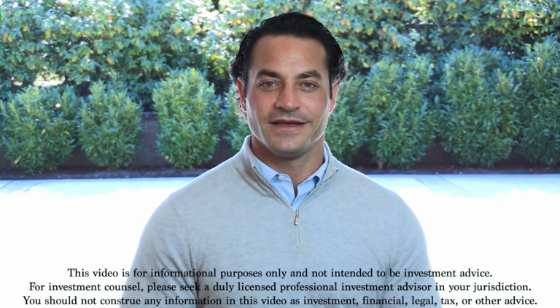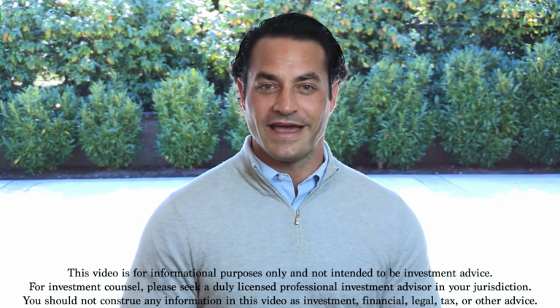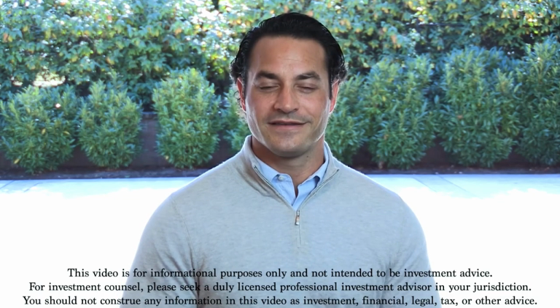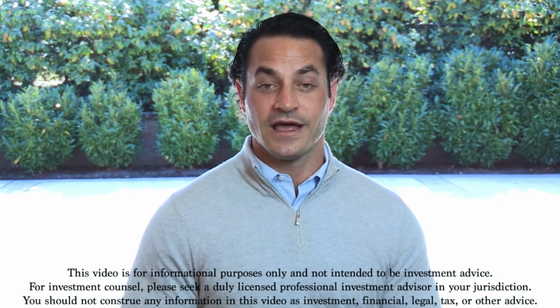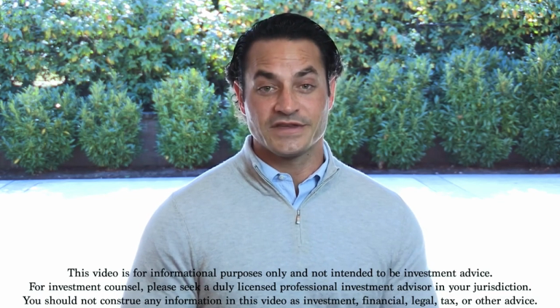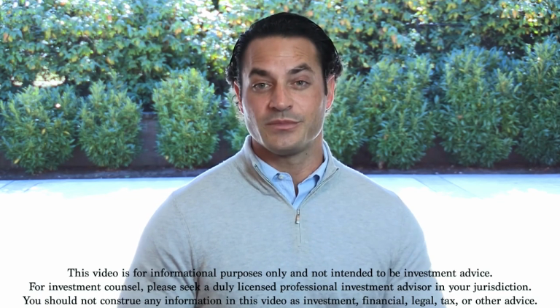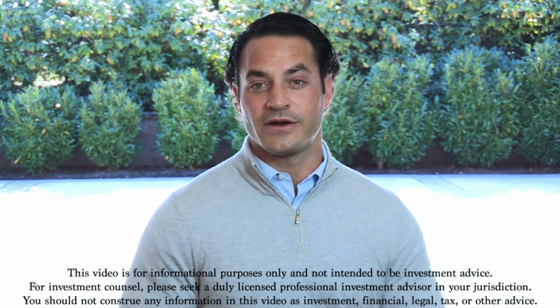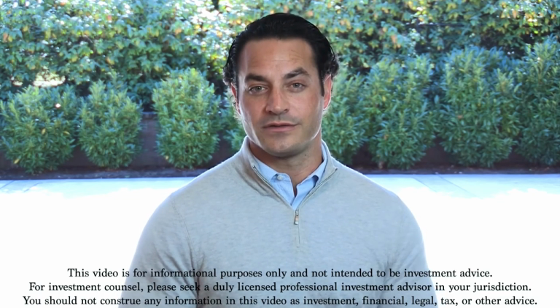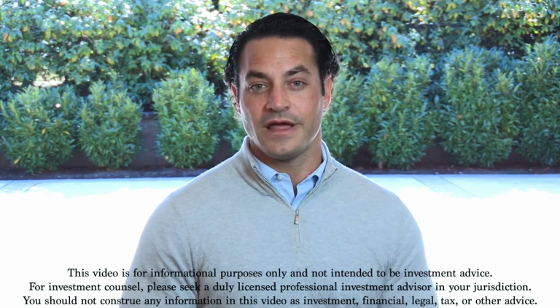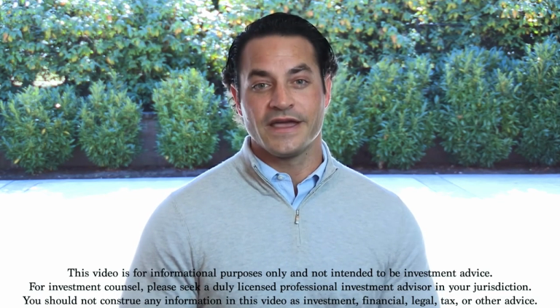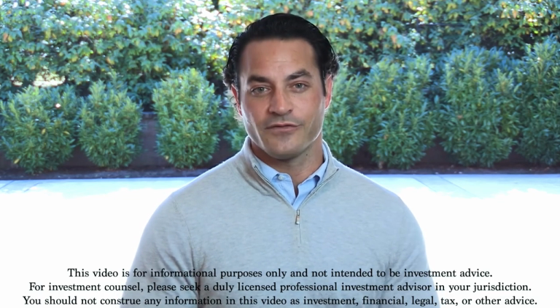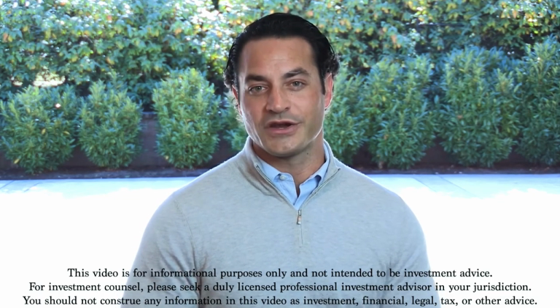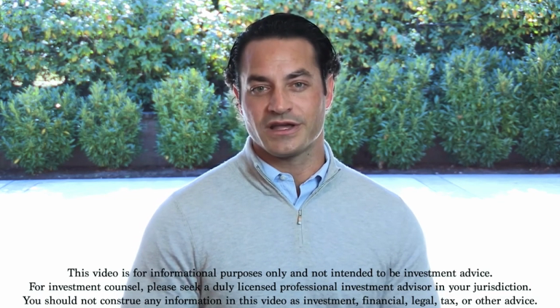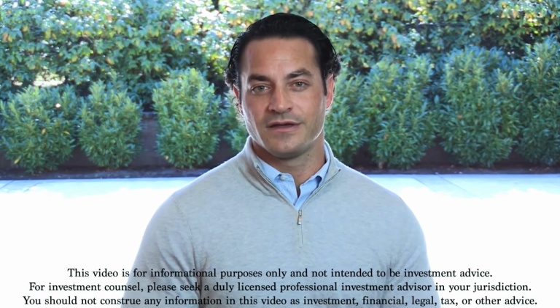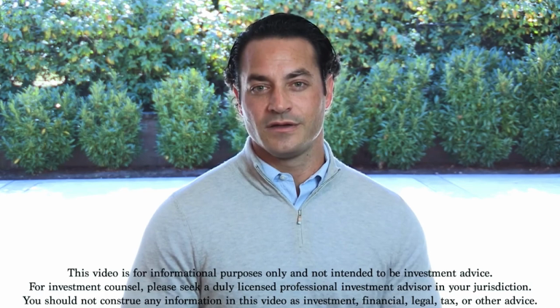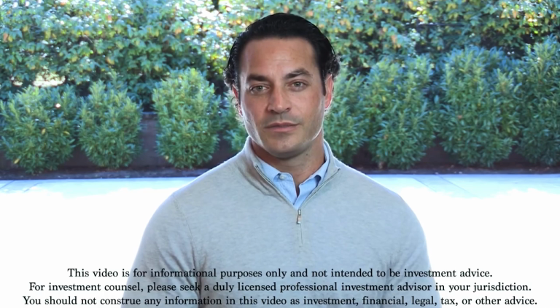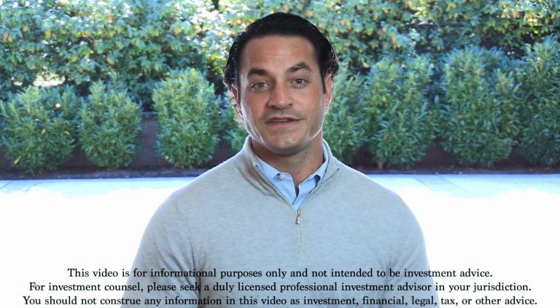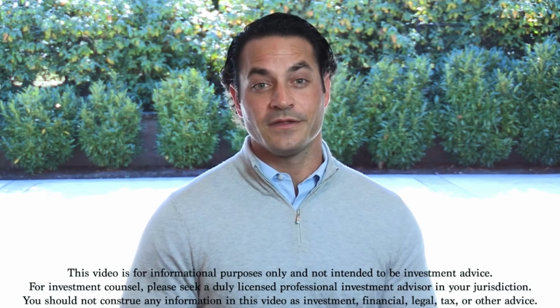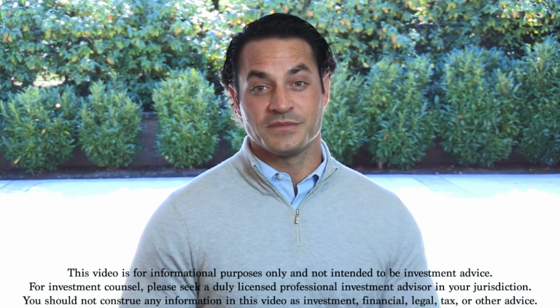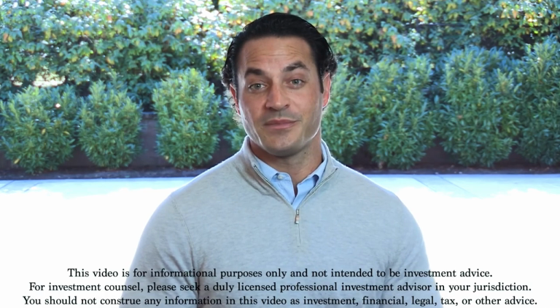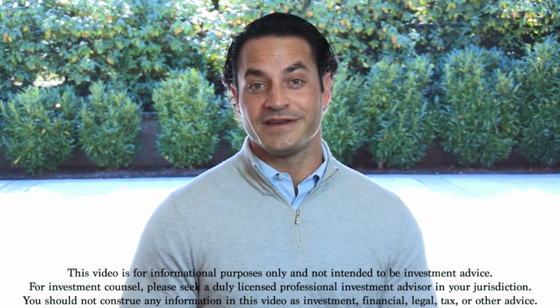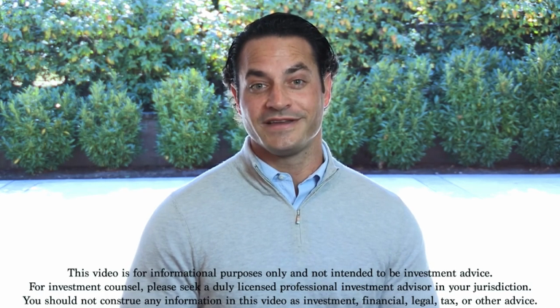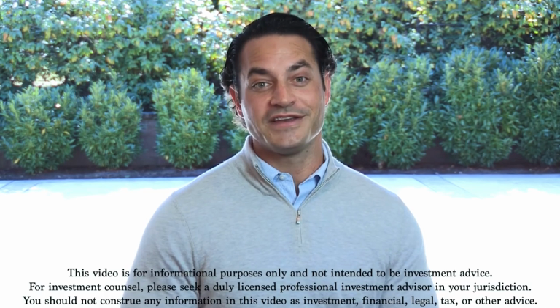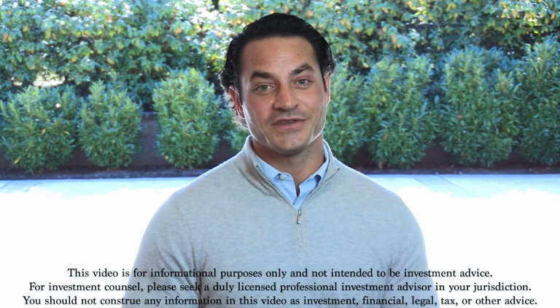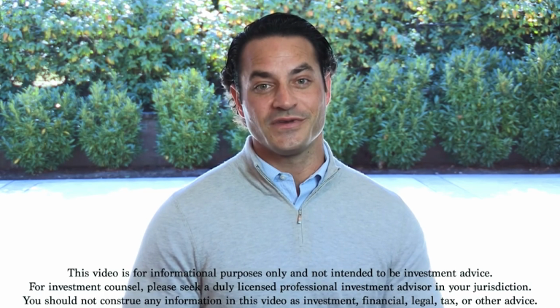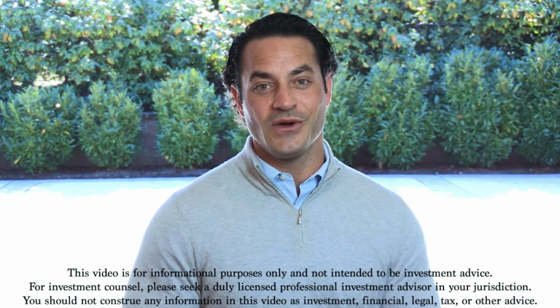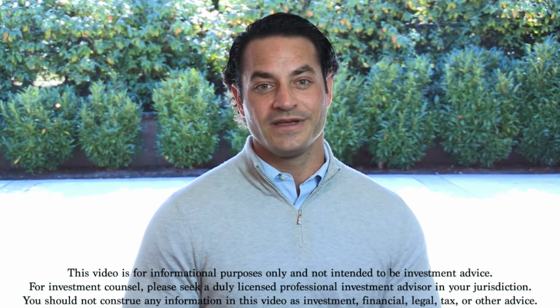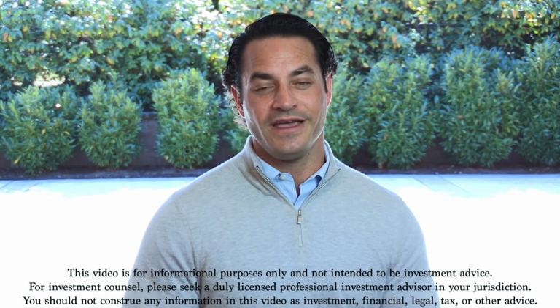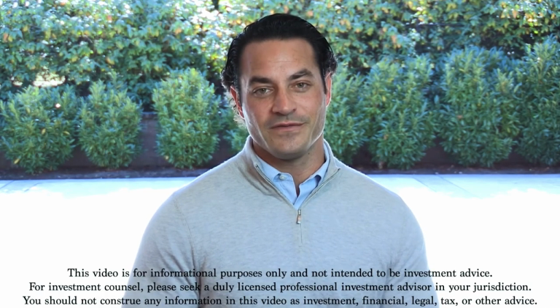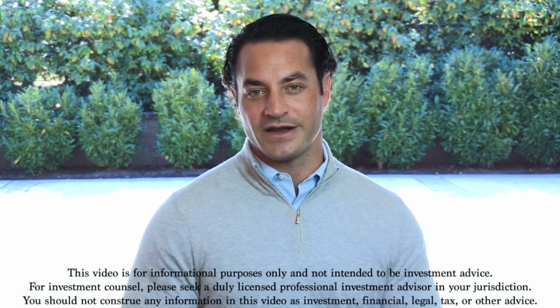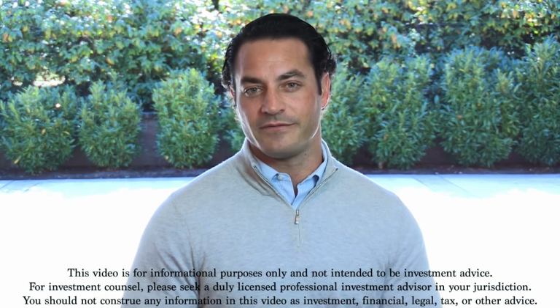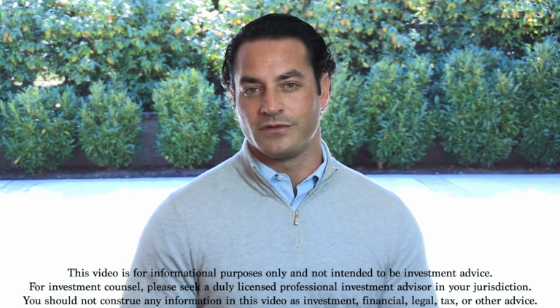Again, I'm Dustin Planholt, and thank you for watching. Please hit the thumbs up button and share this video if you found it helpful.